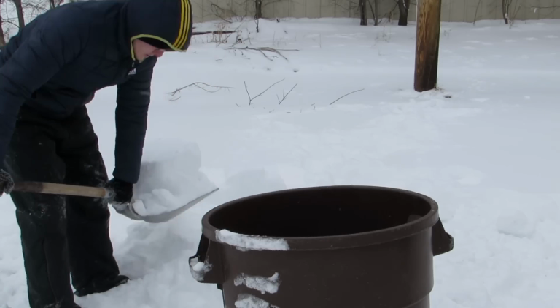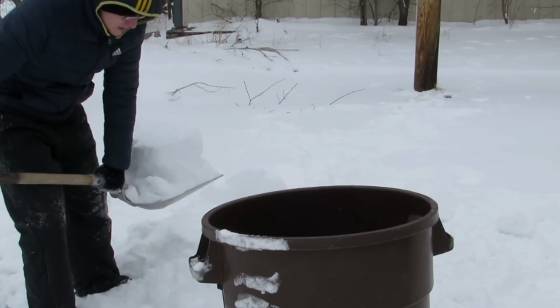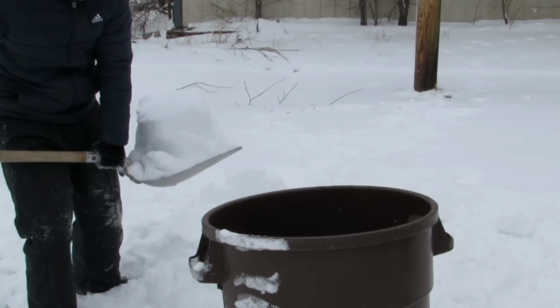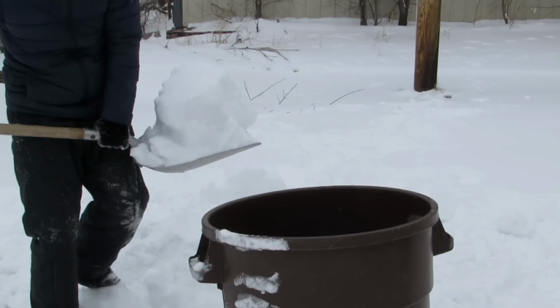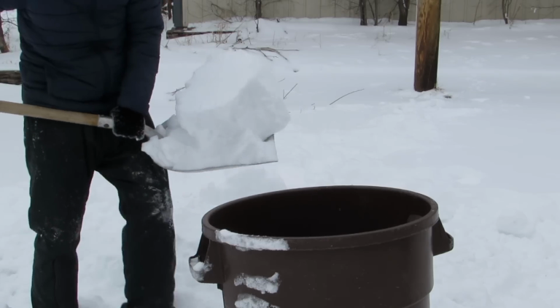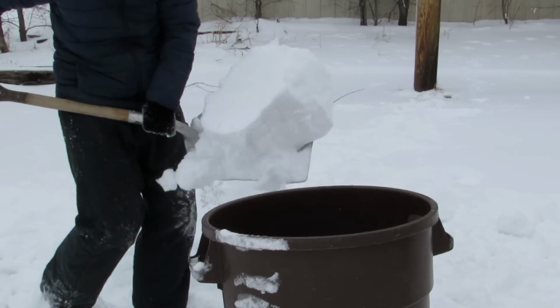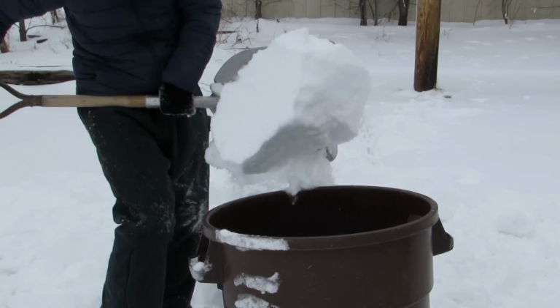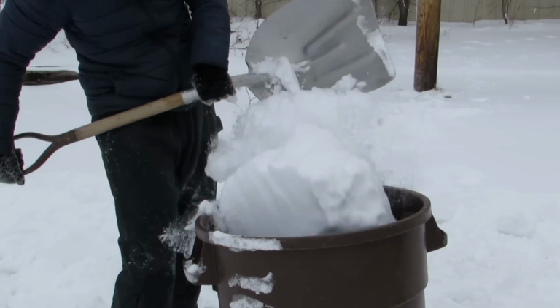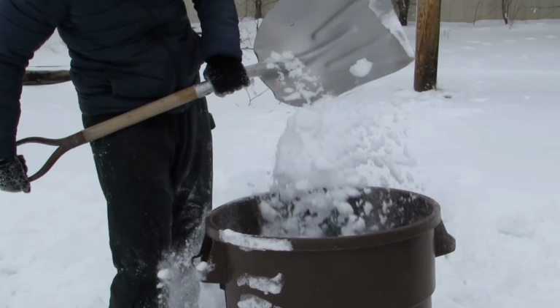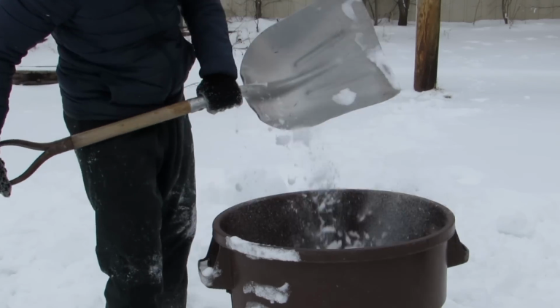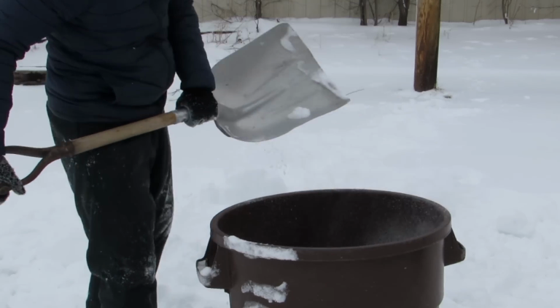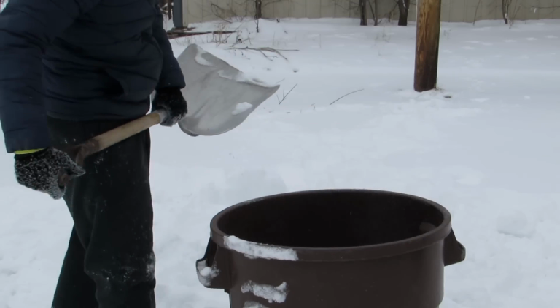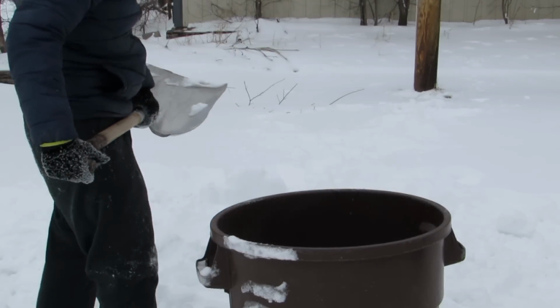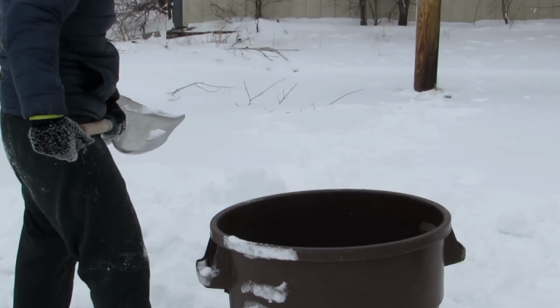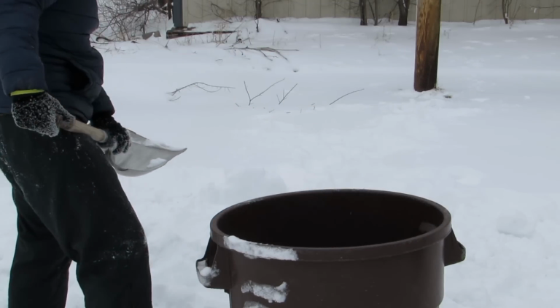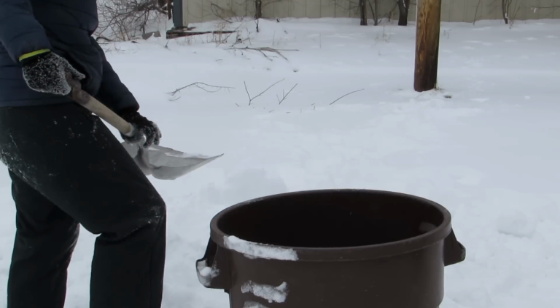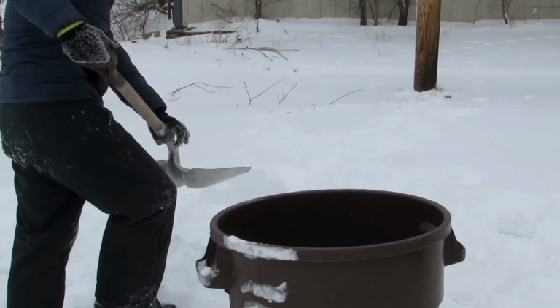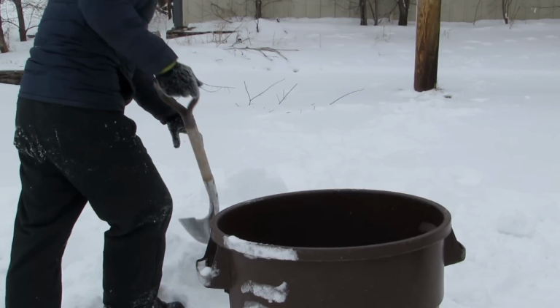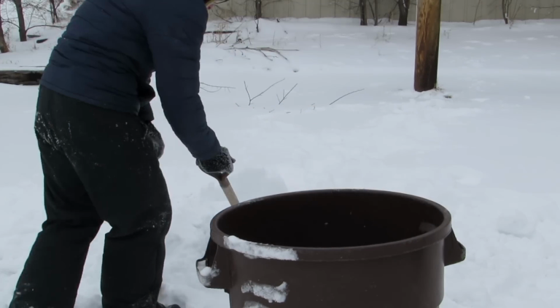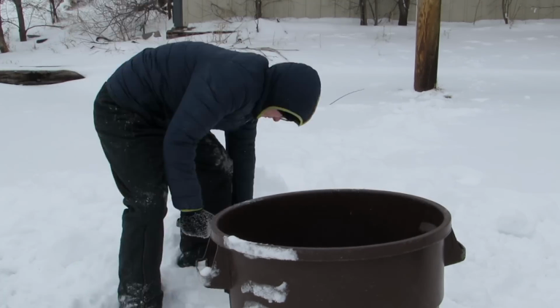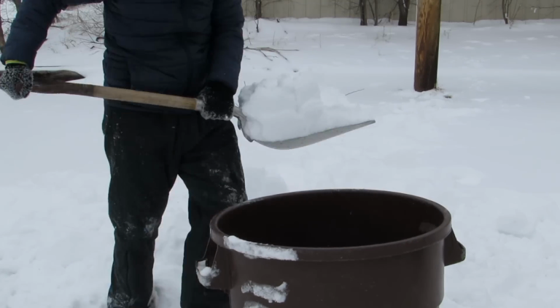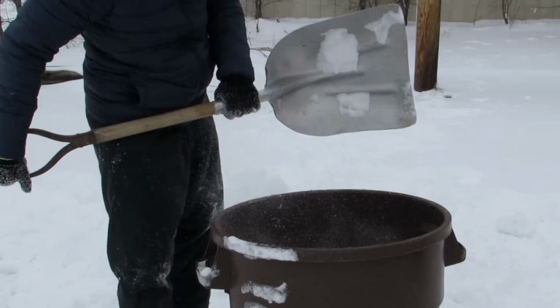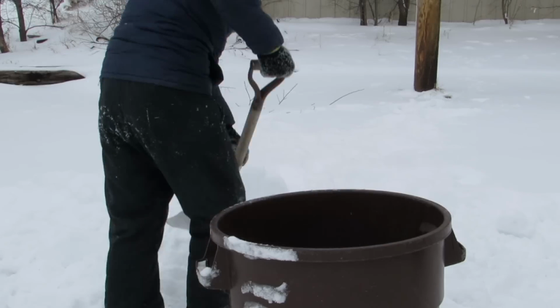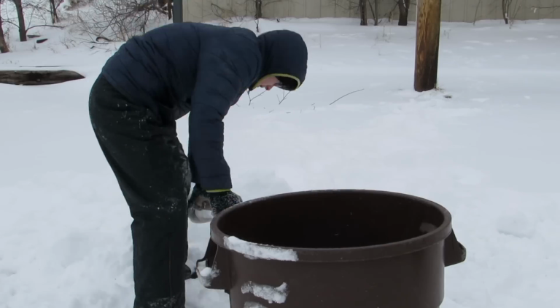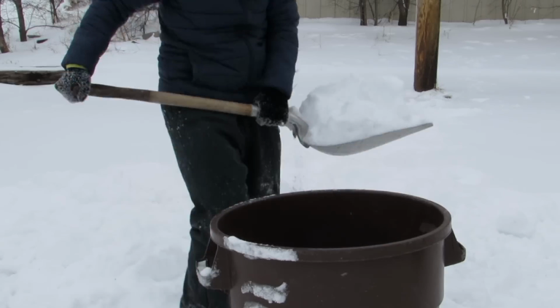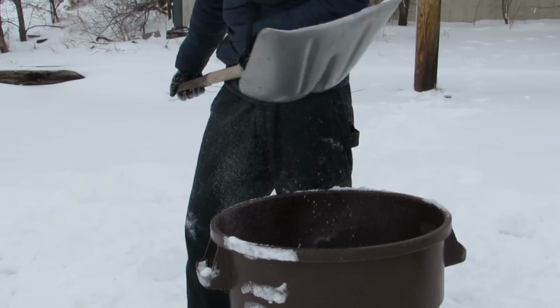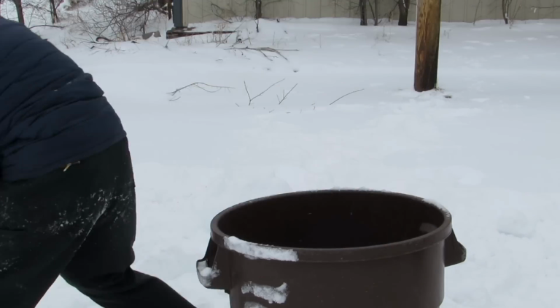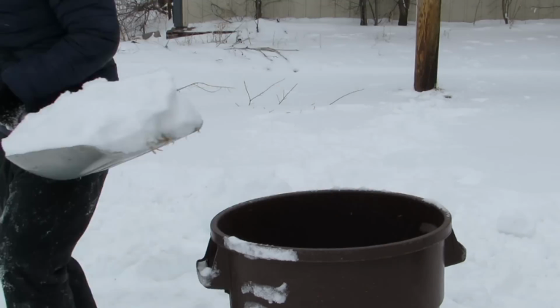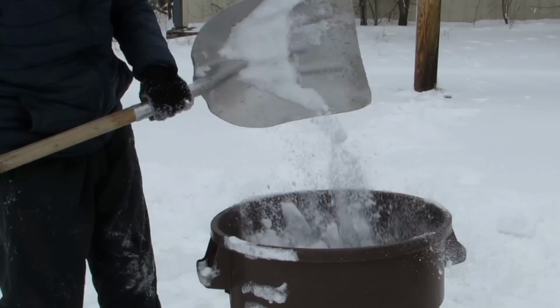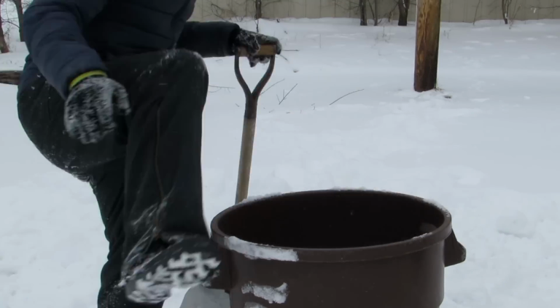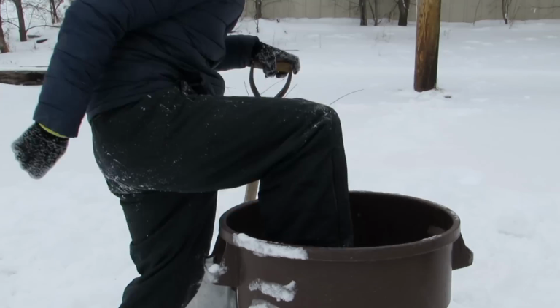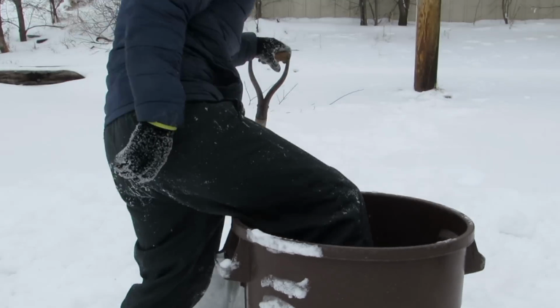So one last try. I fill this trash can back up with snow.